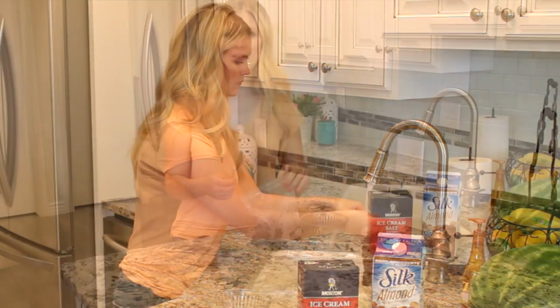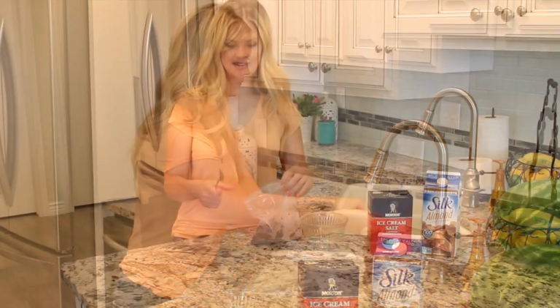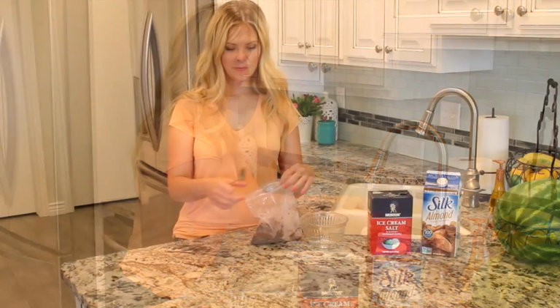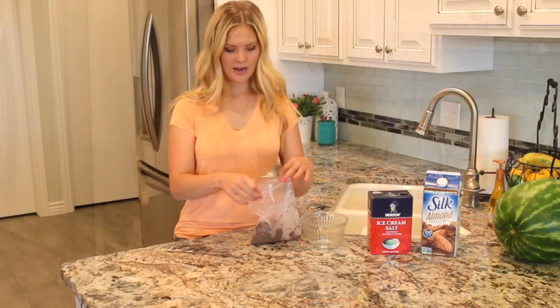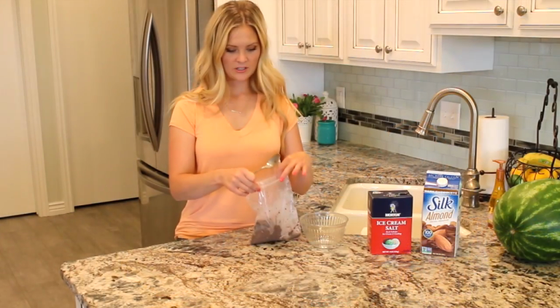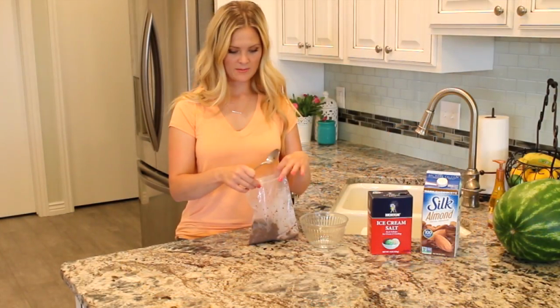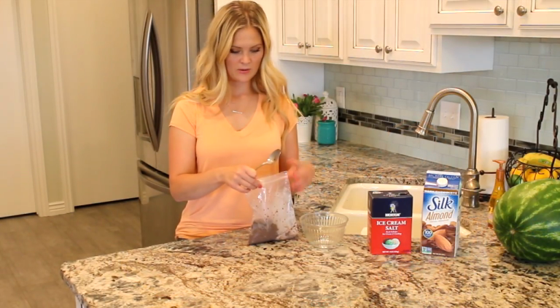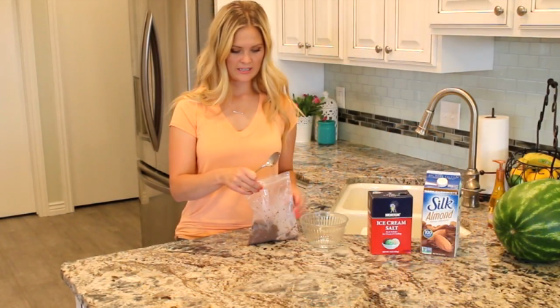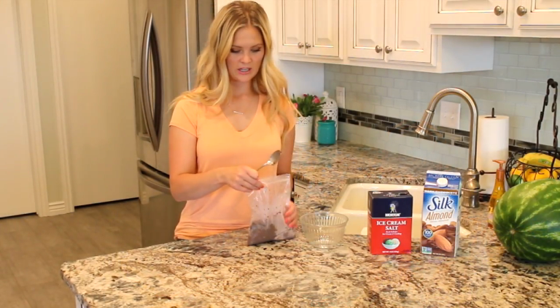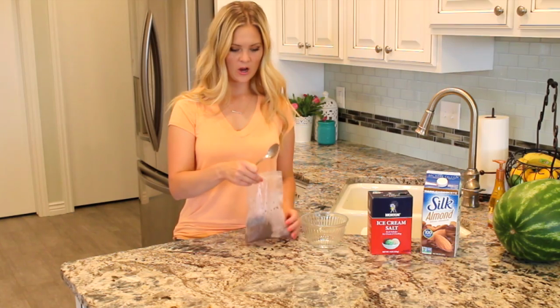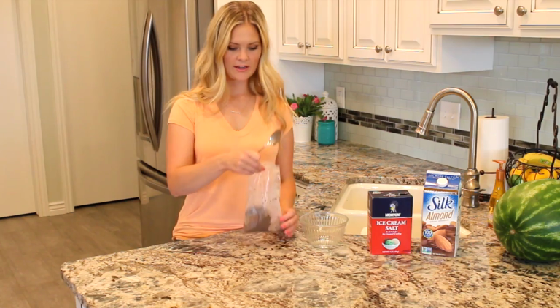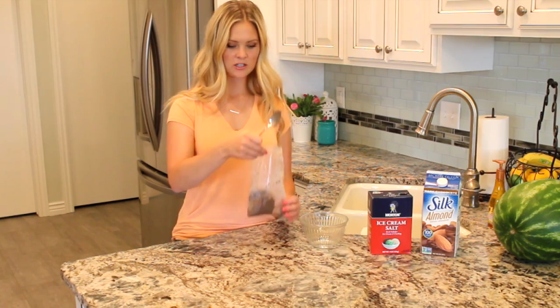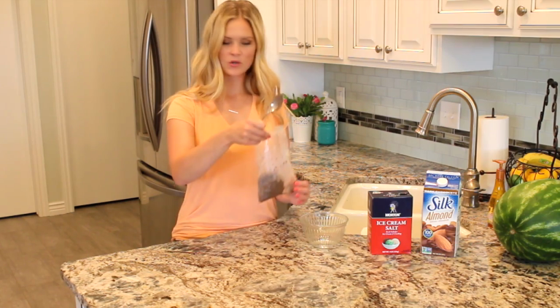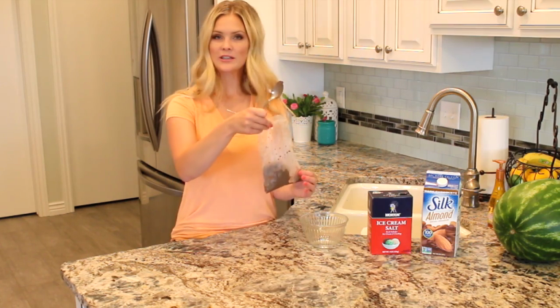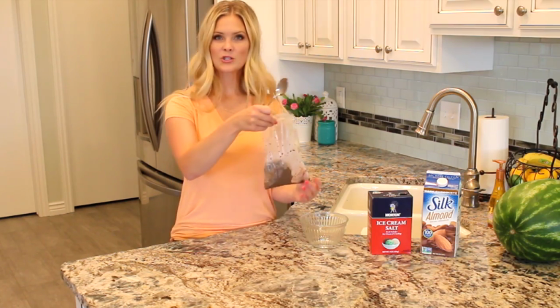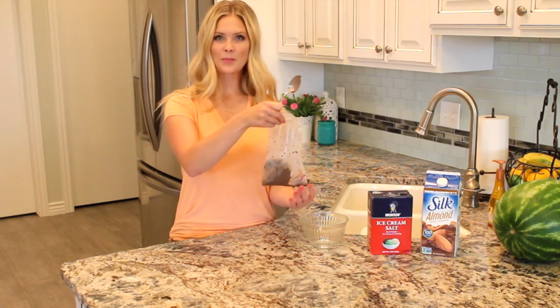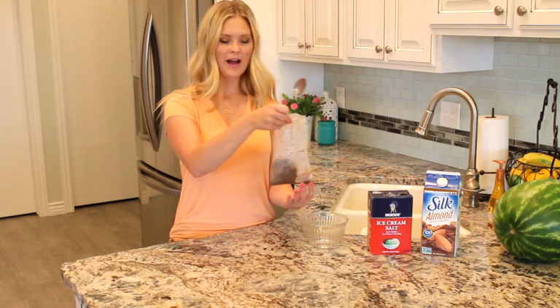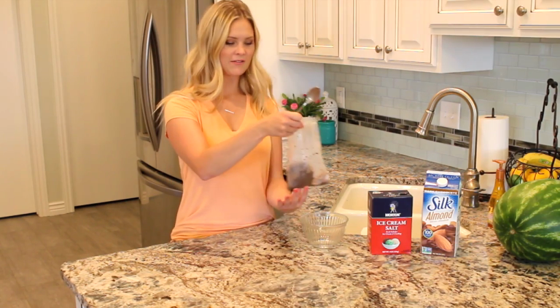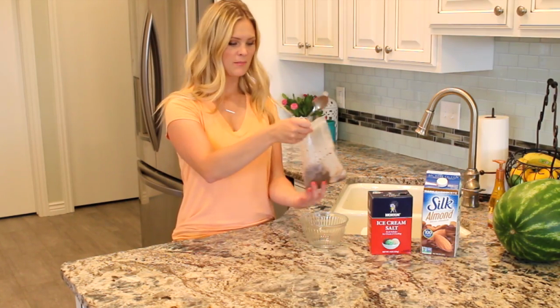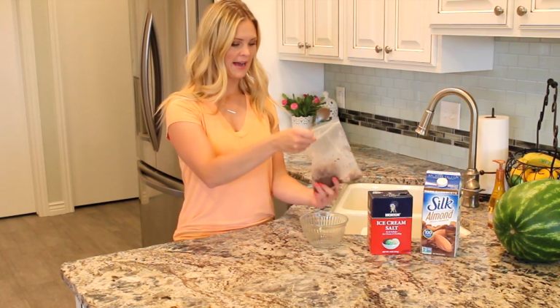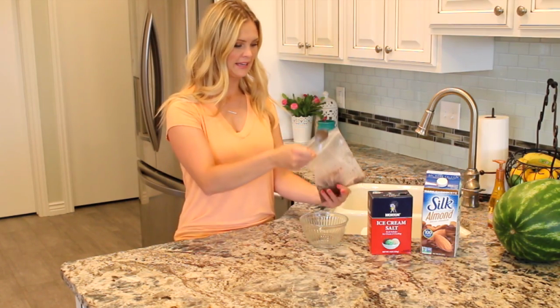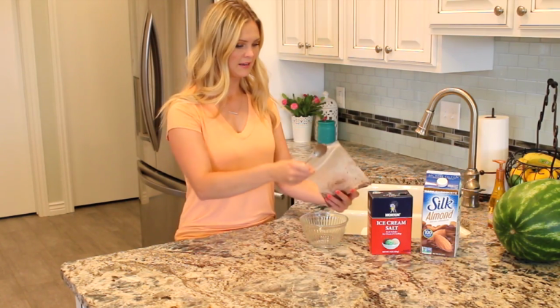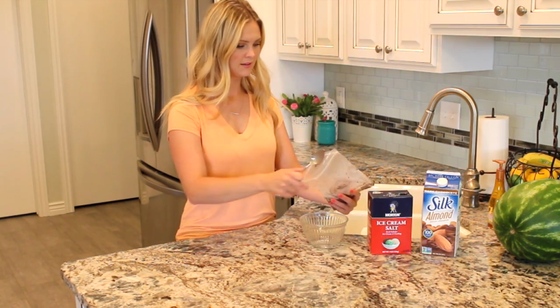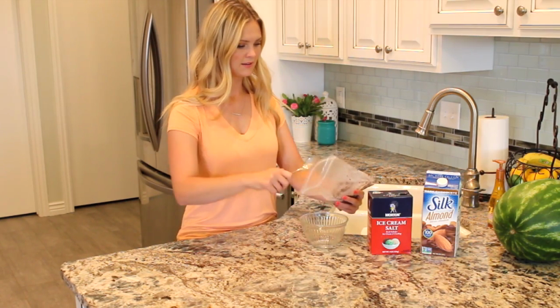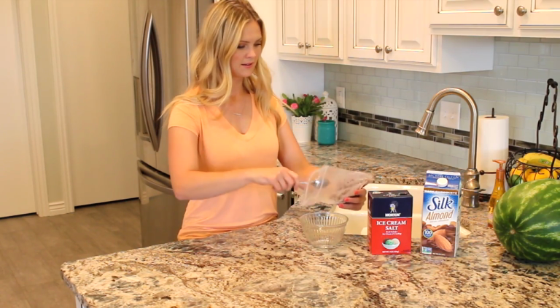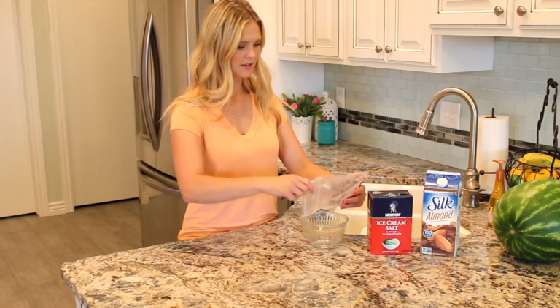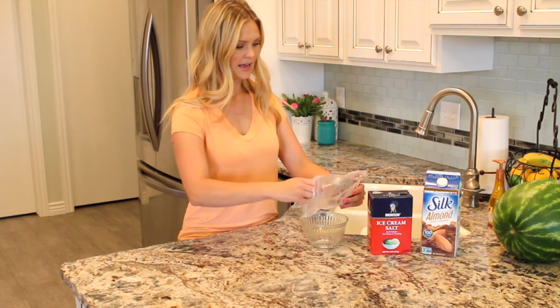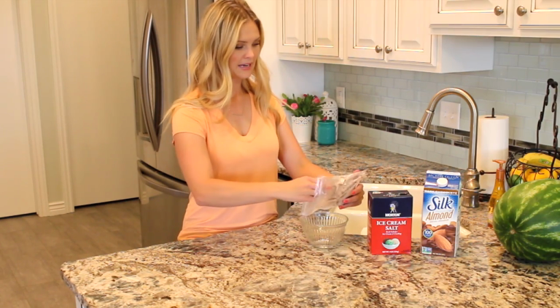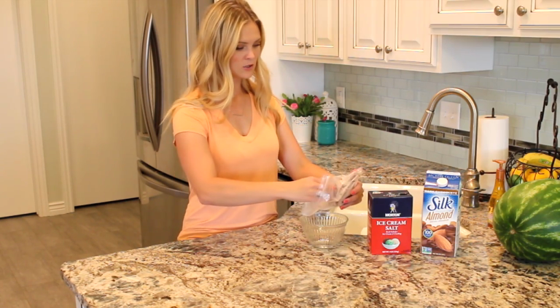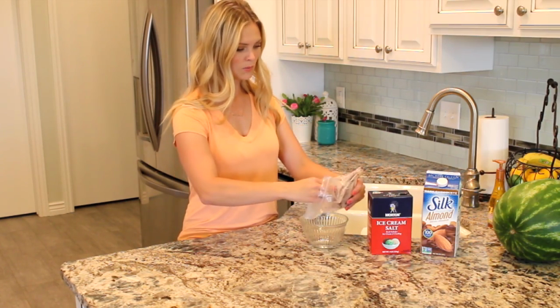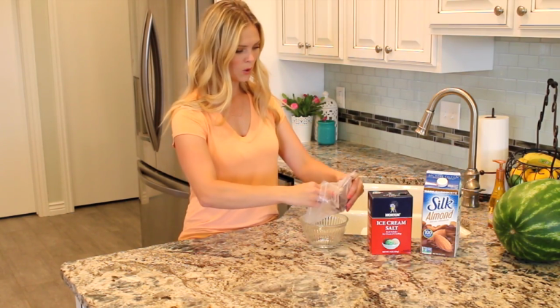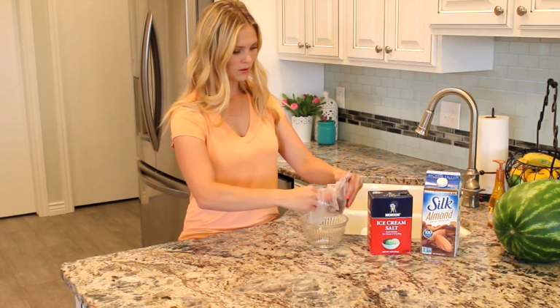Now our ice cream is ready to go, and you're just going to scoop it out of the baggie and into a bowl.